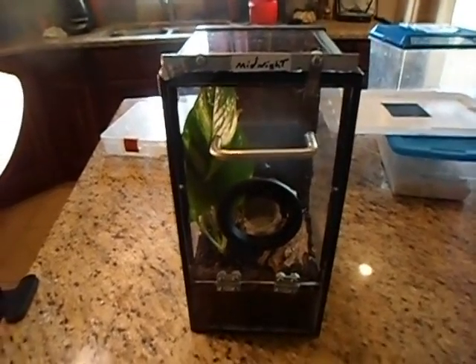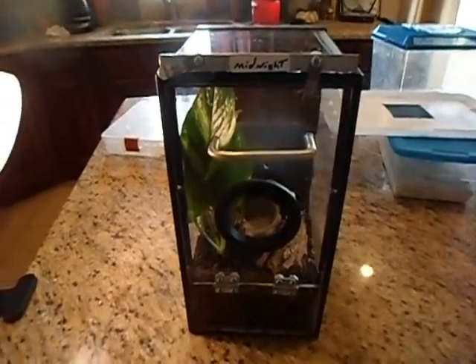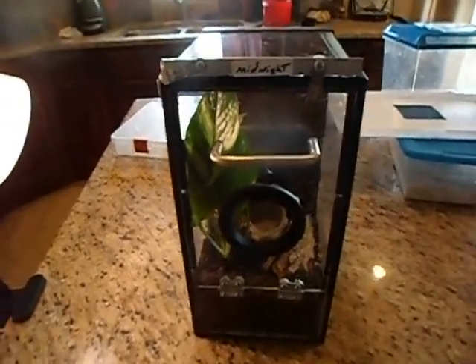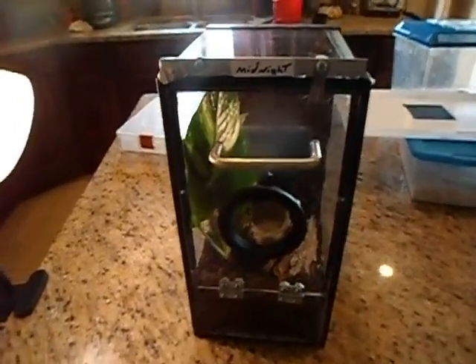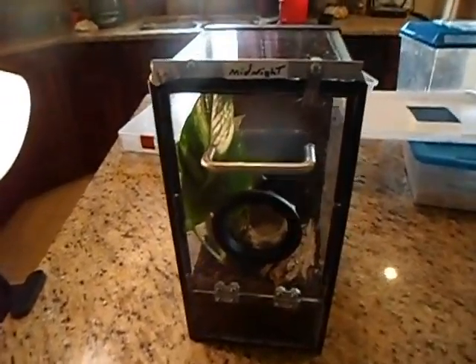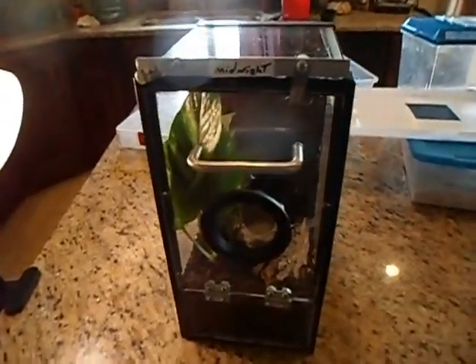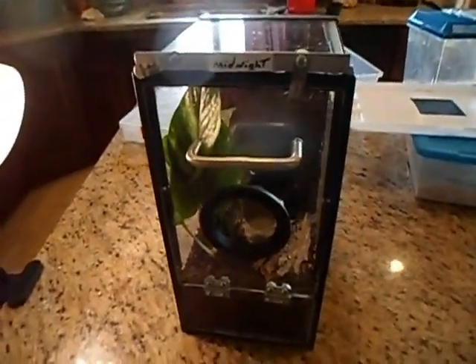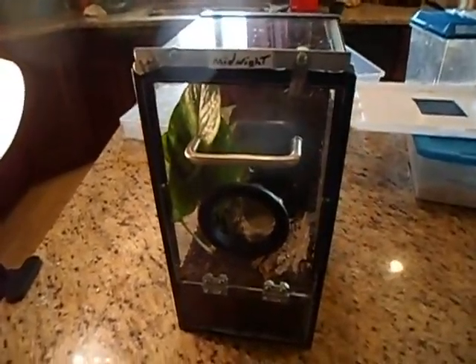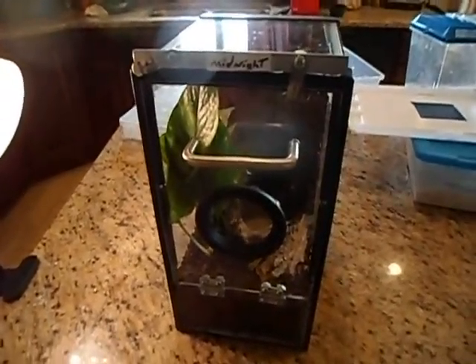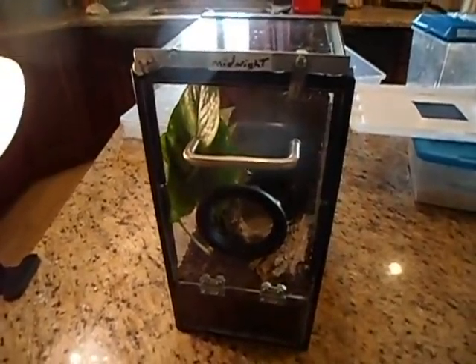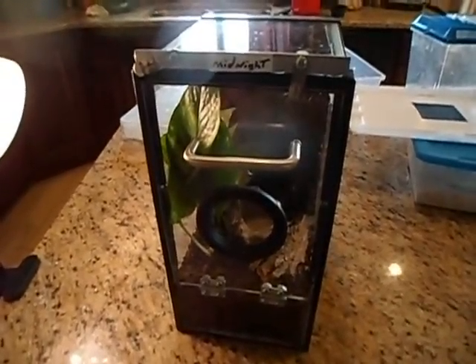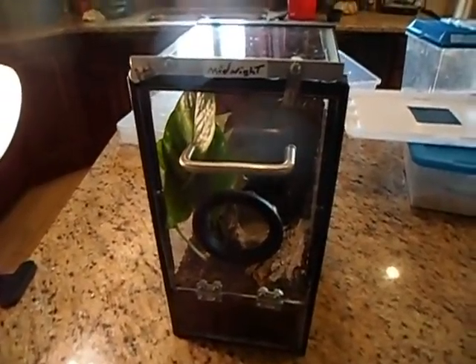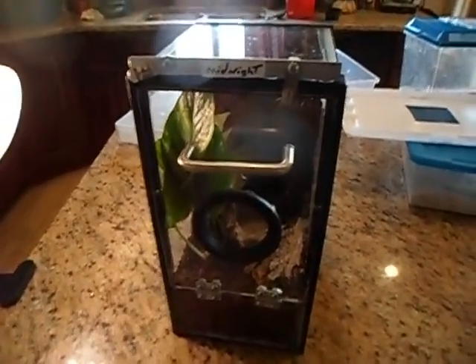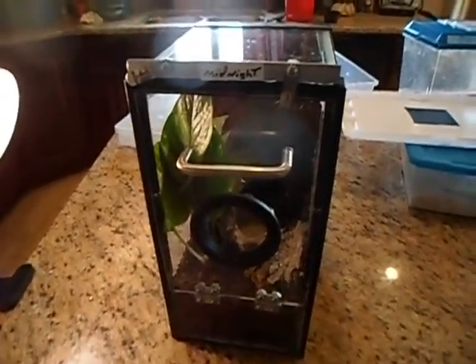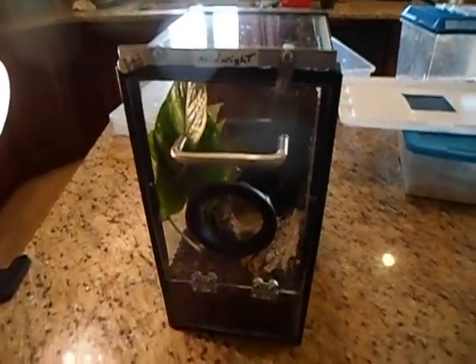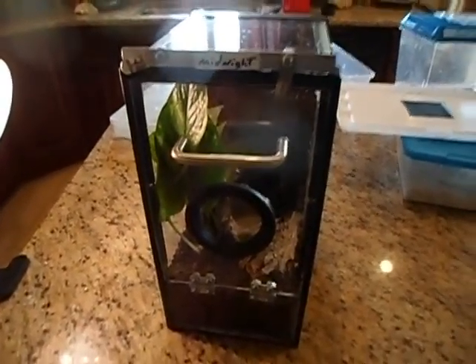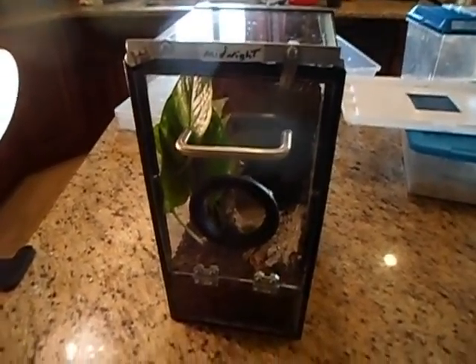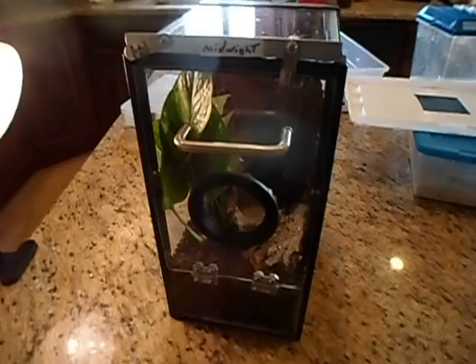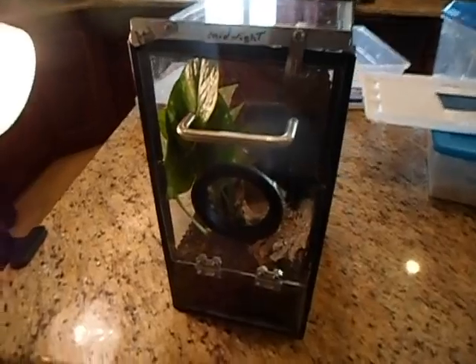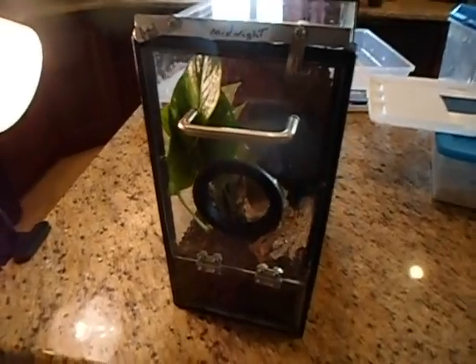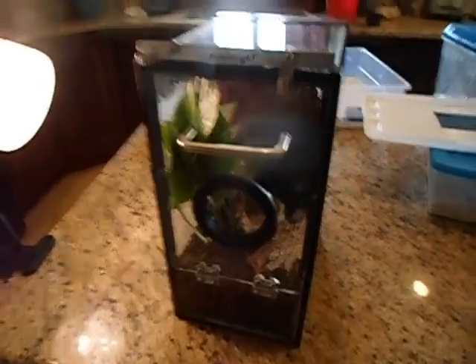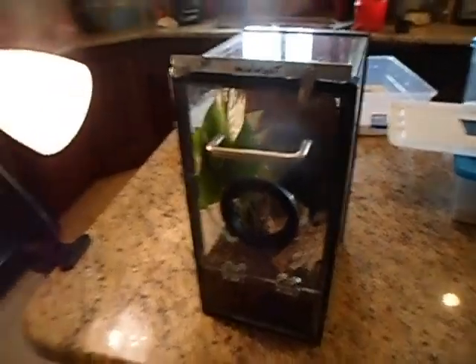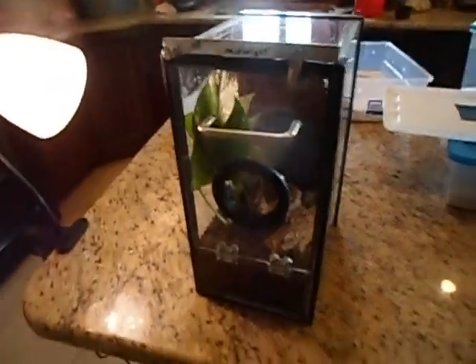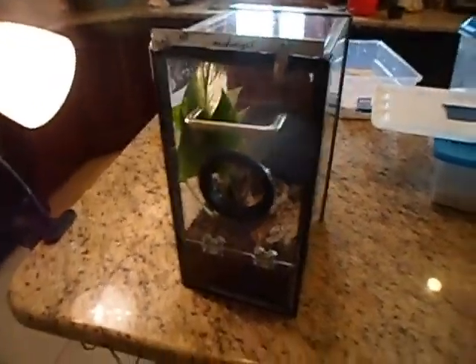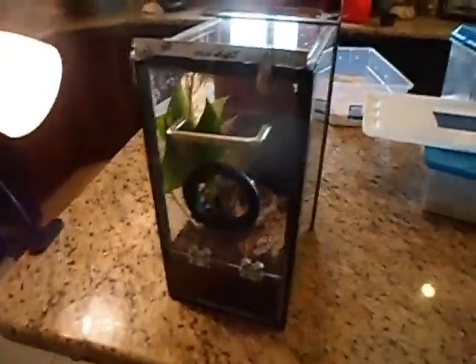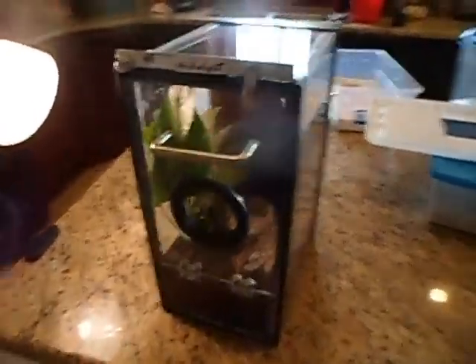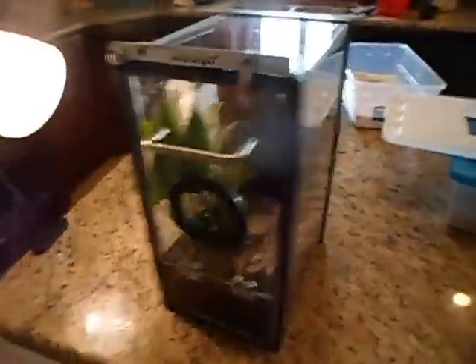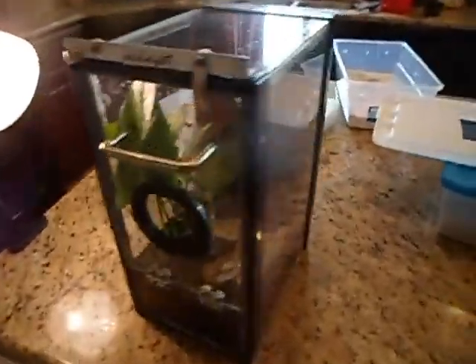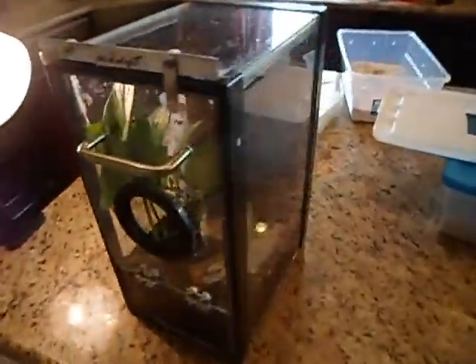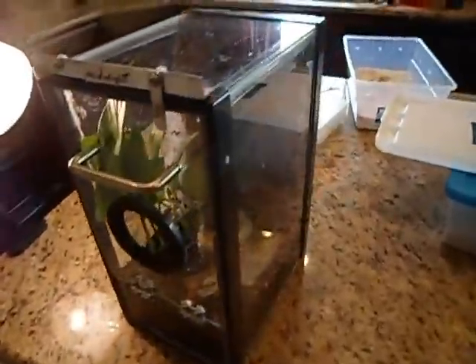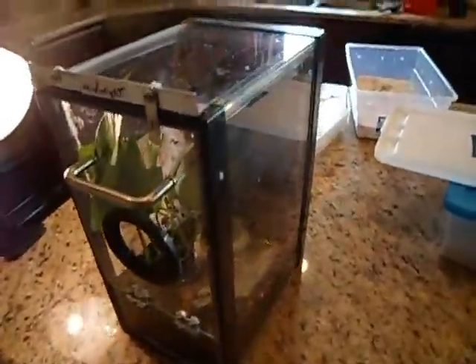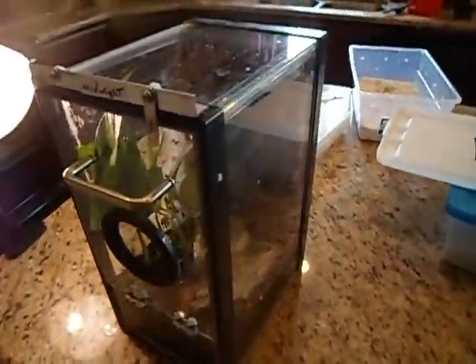We're going to see if we can show my Venezuelan Sun Tiger. This is Midnight. This is his enclosure.